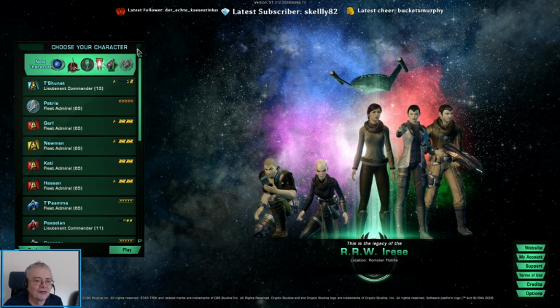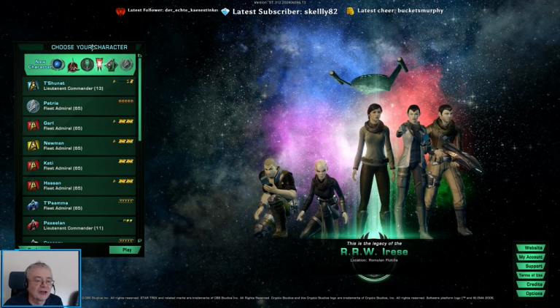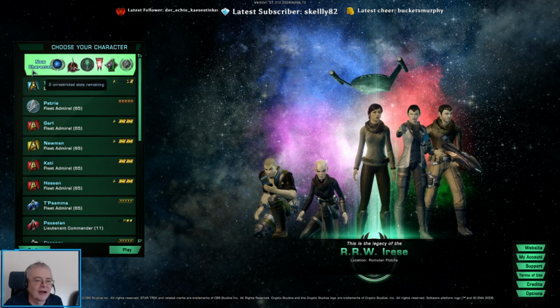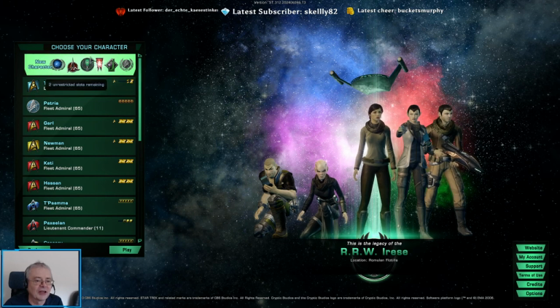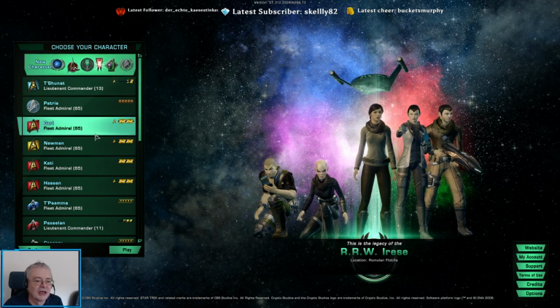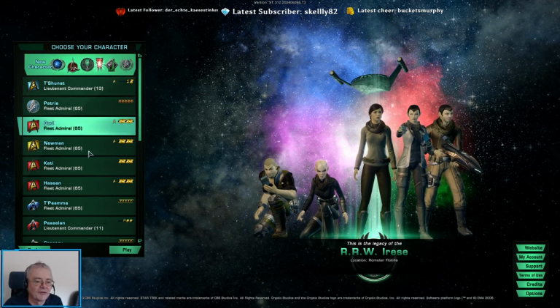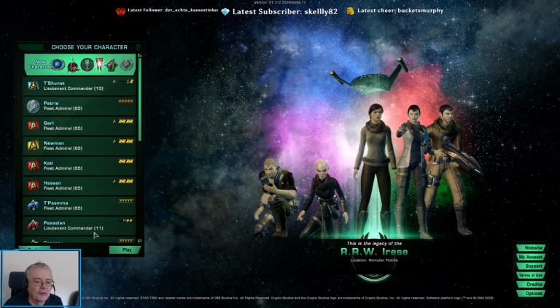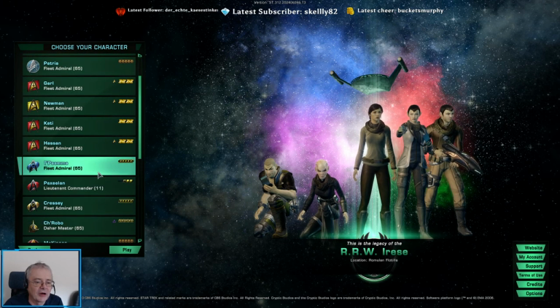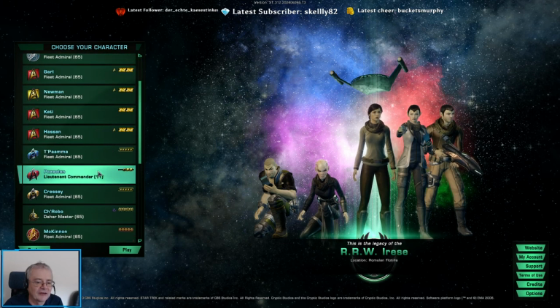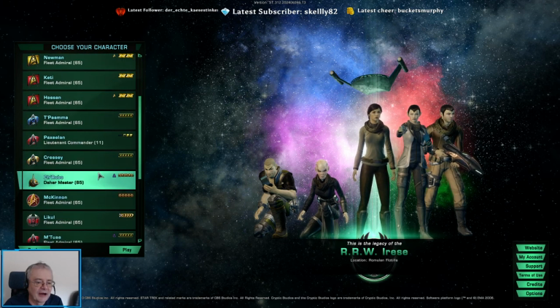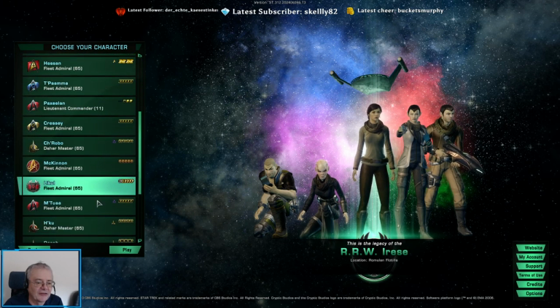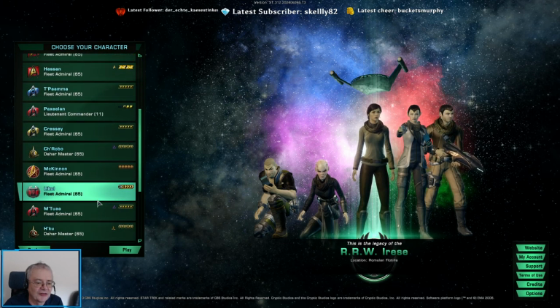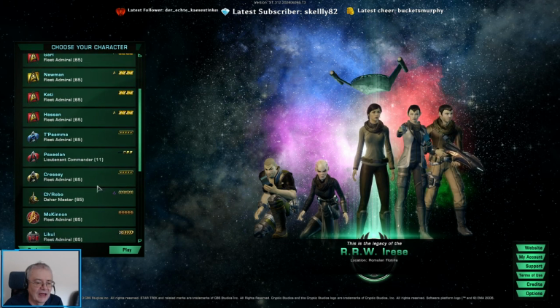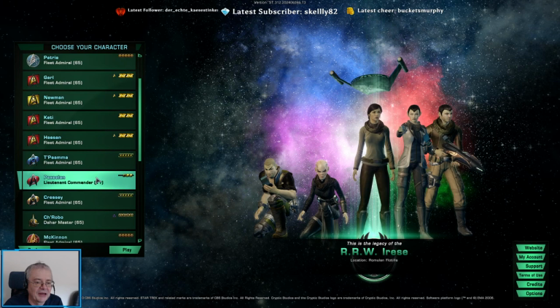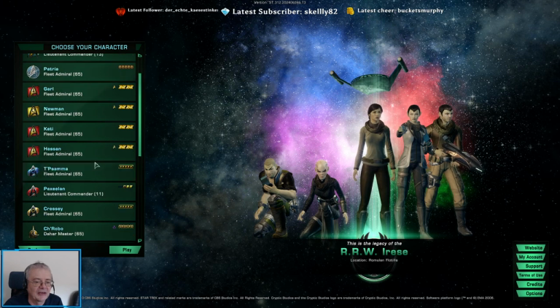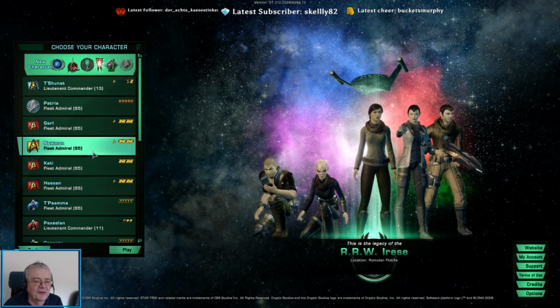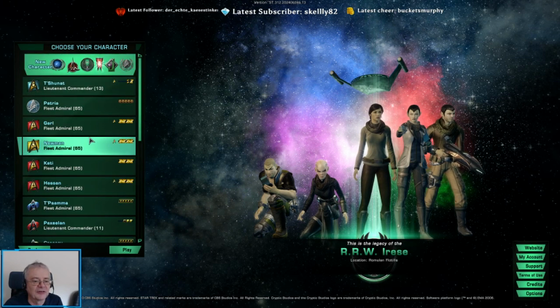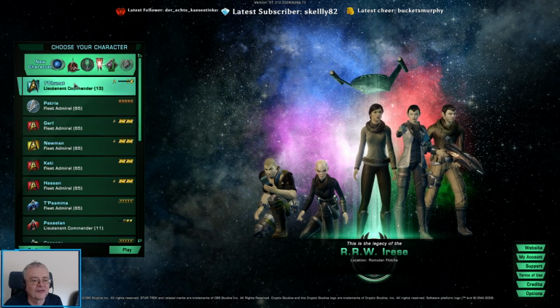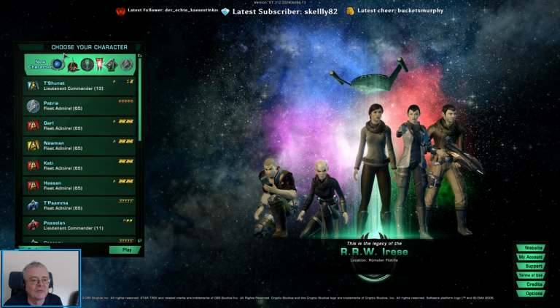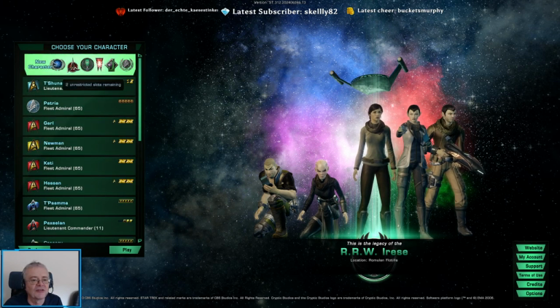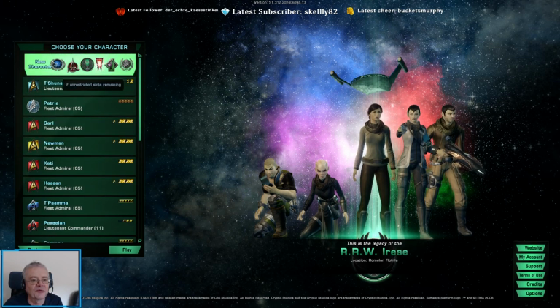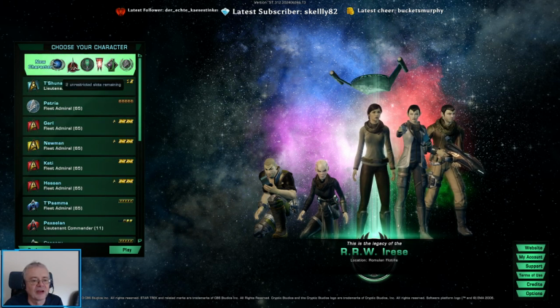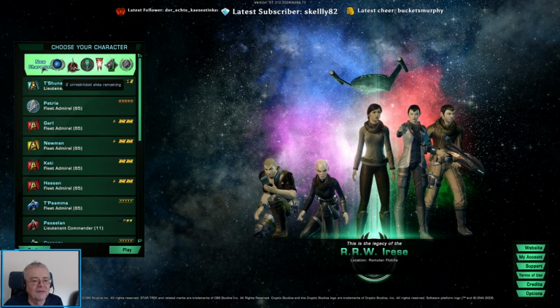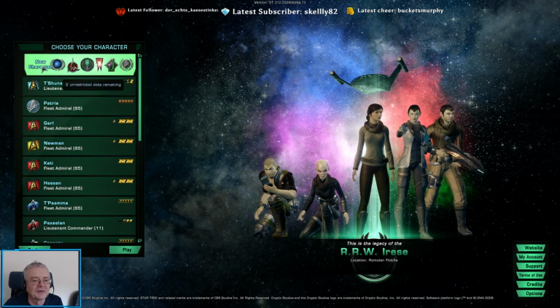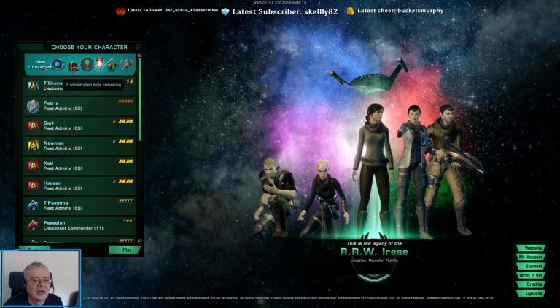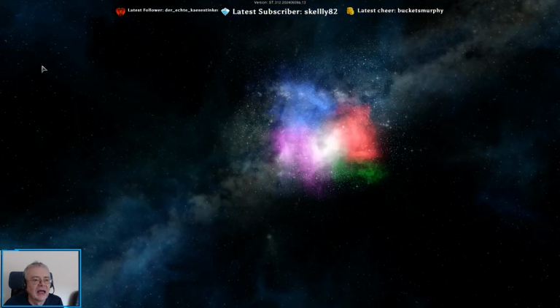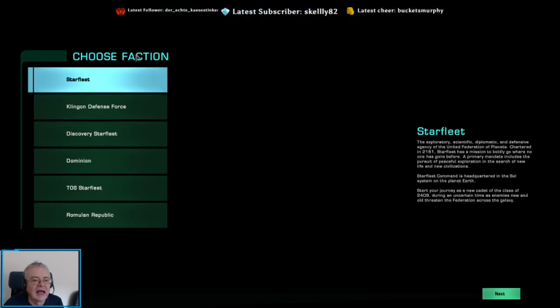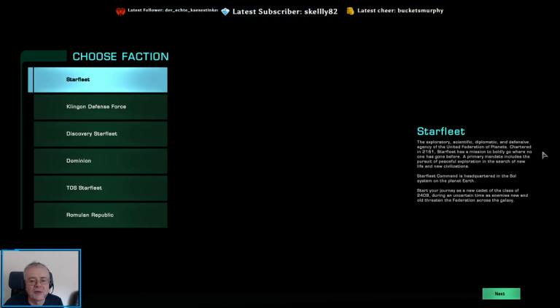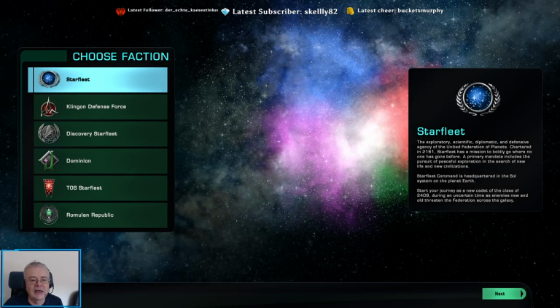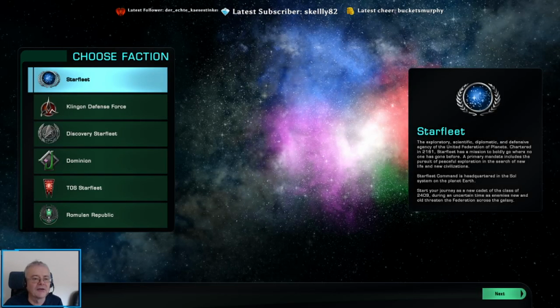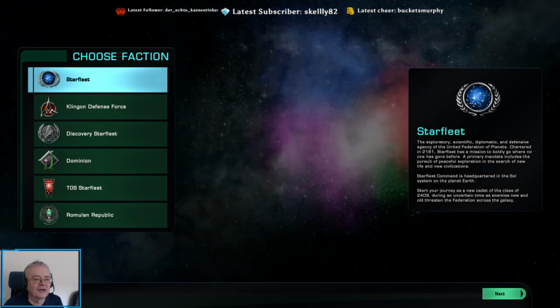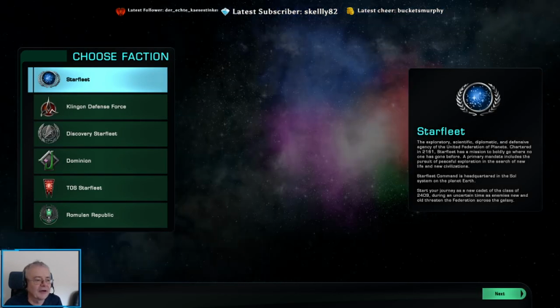I've obviously logged into the game and I've got up here 'Choose a New Character'. I've got a whole variety of characters down here, some of which are streamed and some of which I haven't, and I'm going to click on New Character.